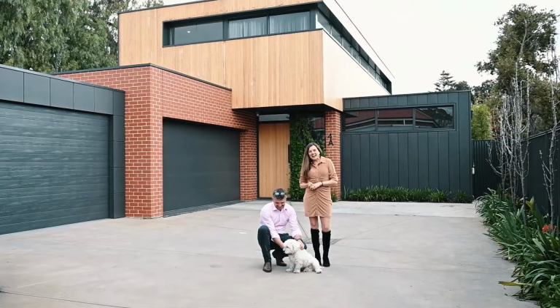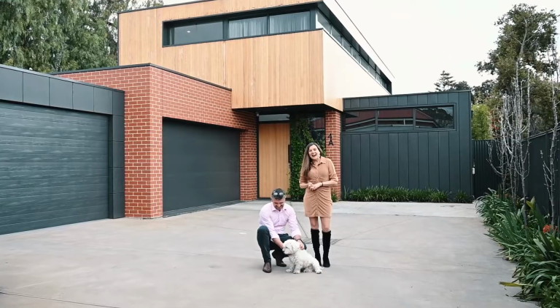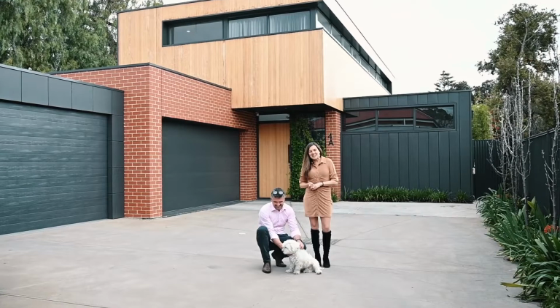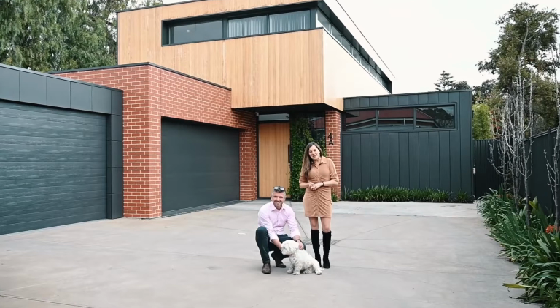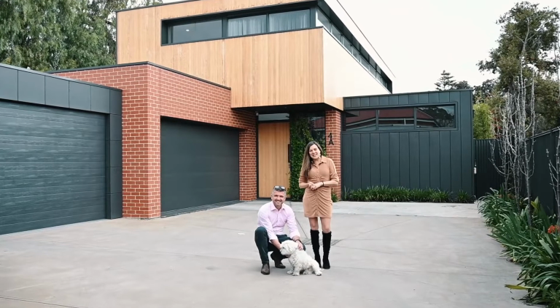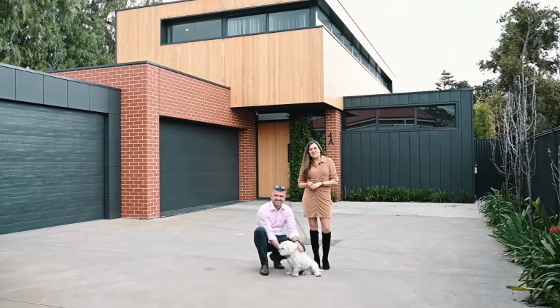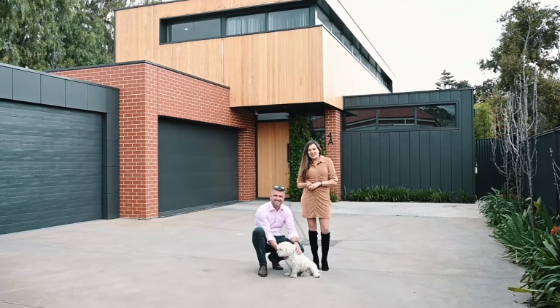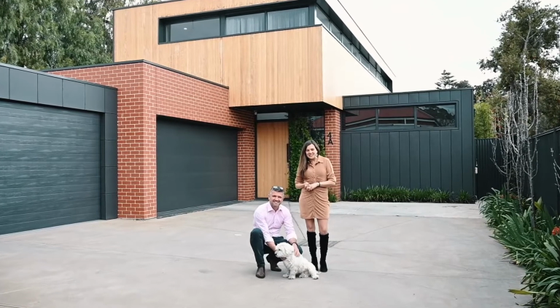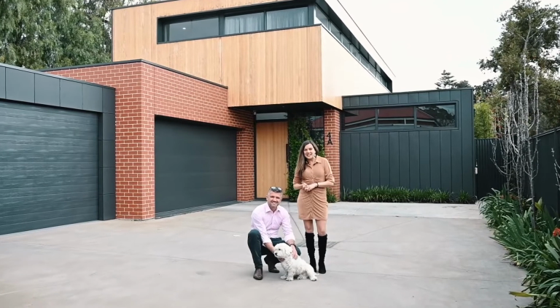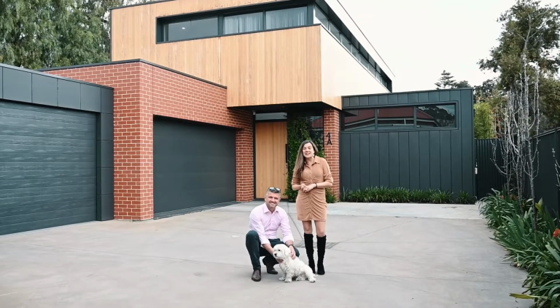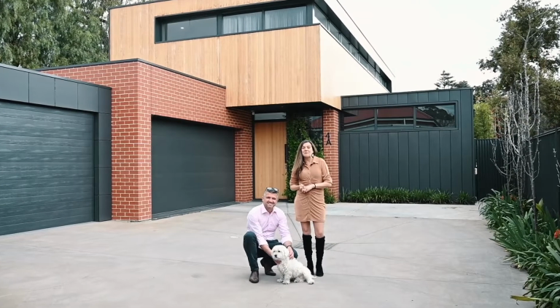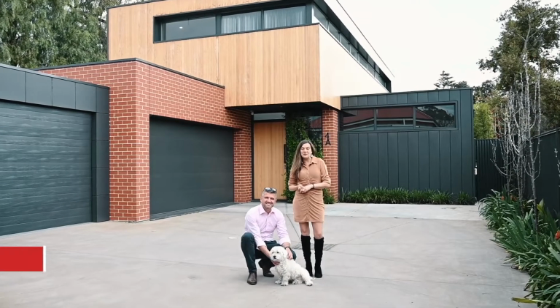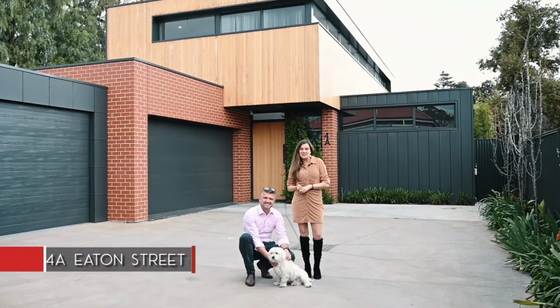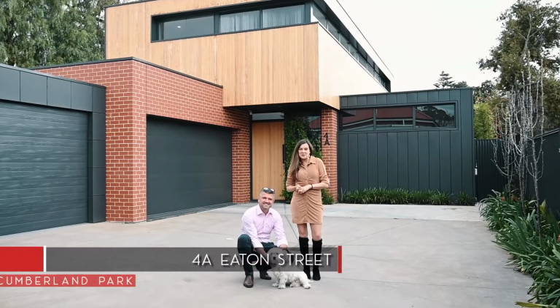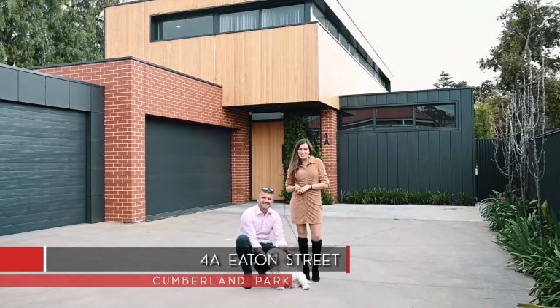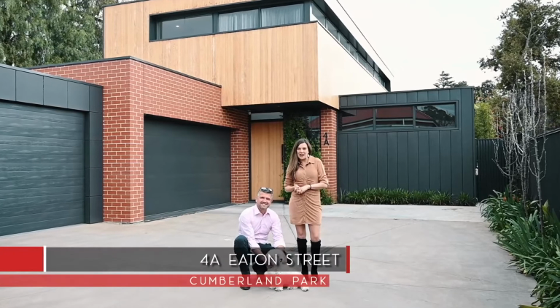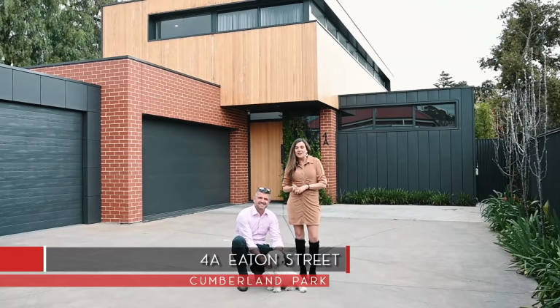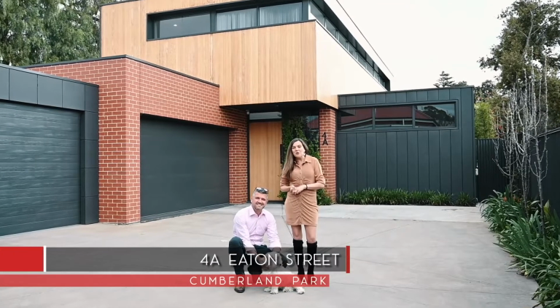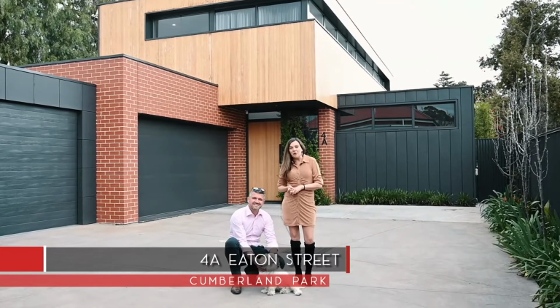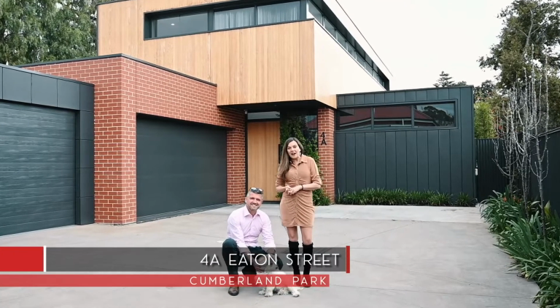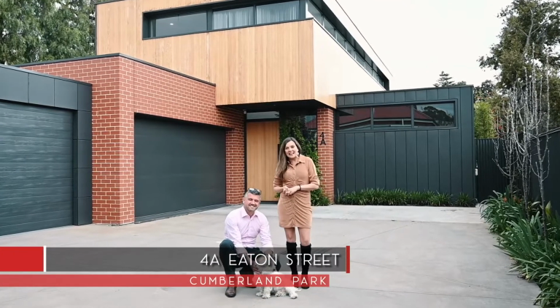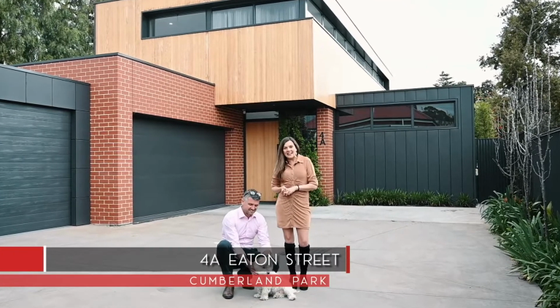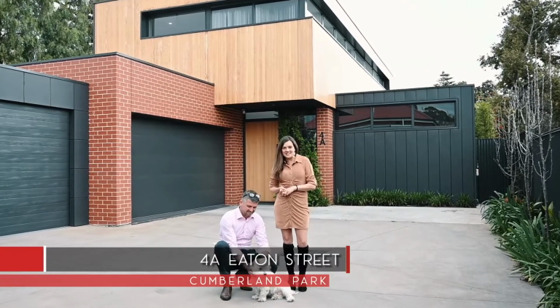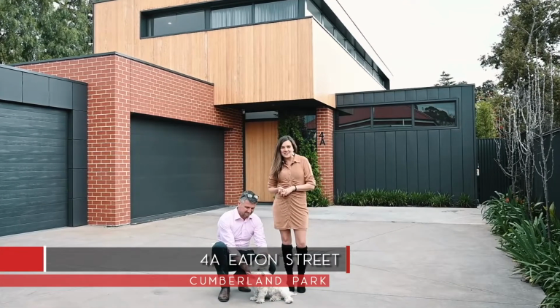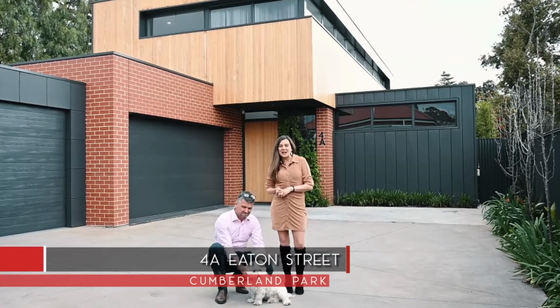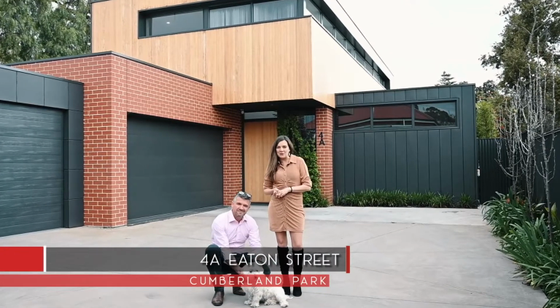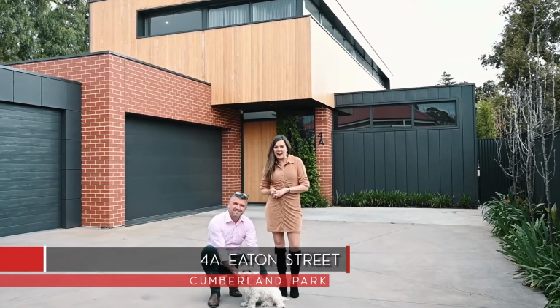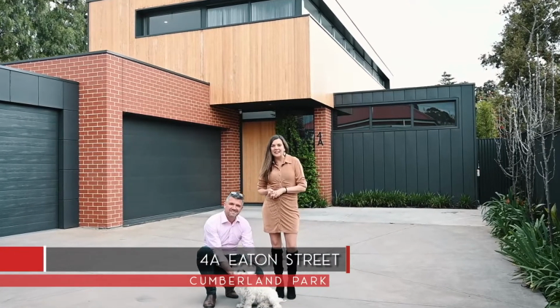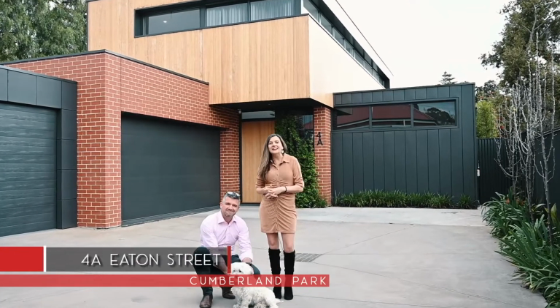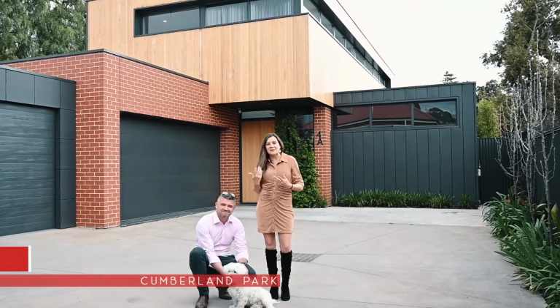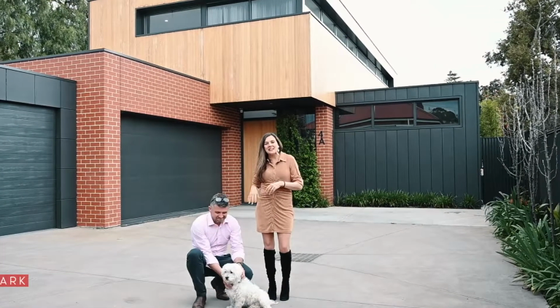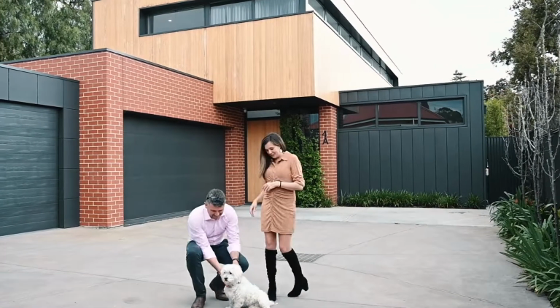Hi, Simon and Becky from Tanner Real Estate. It's our great privilege to bring to the market 4A Eaton Street, Cumberland Park. Come take a look.